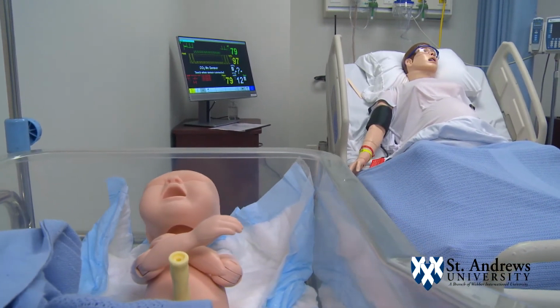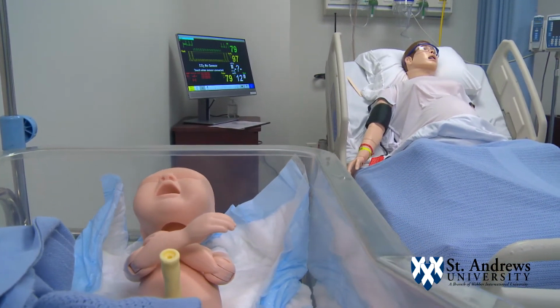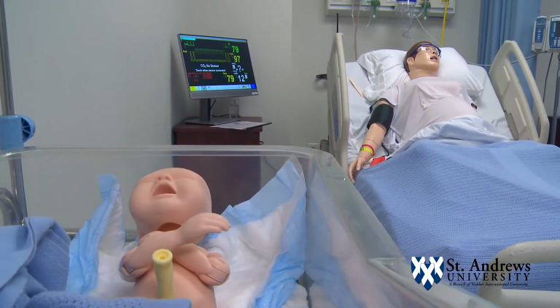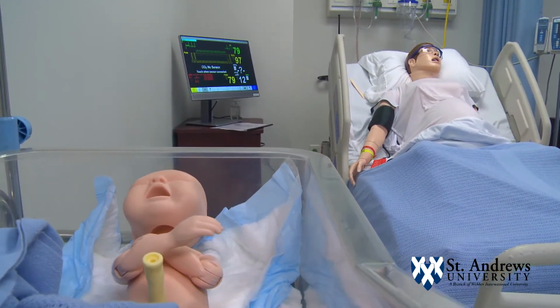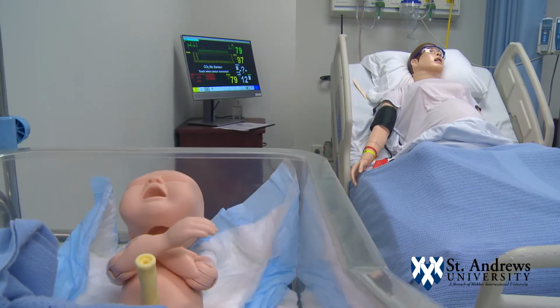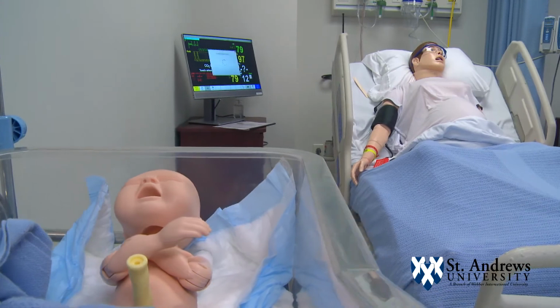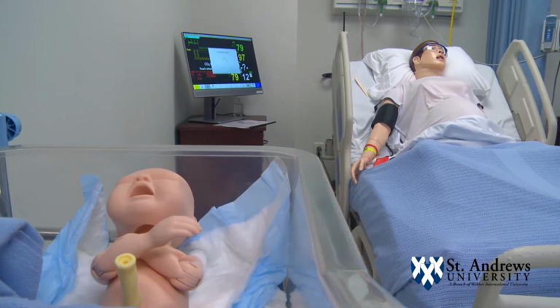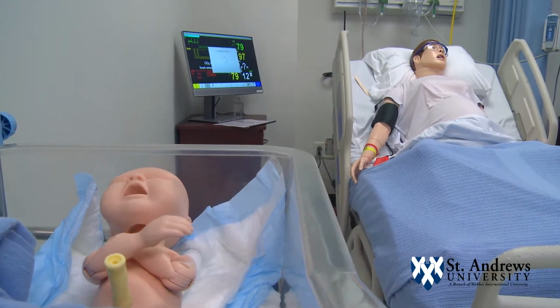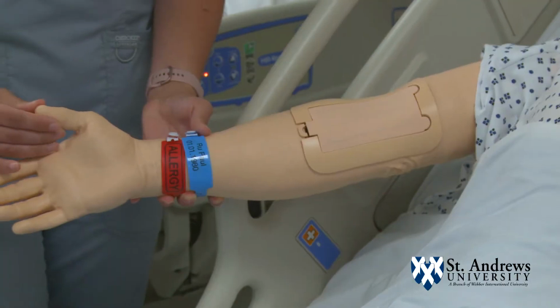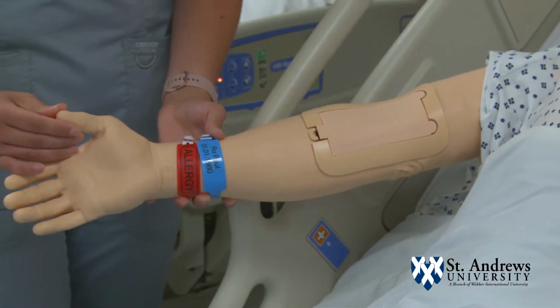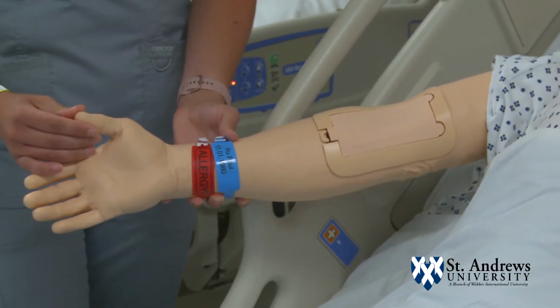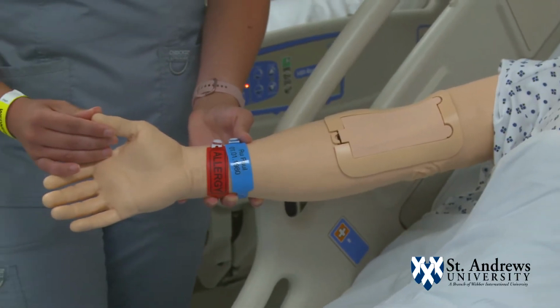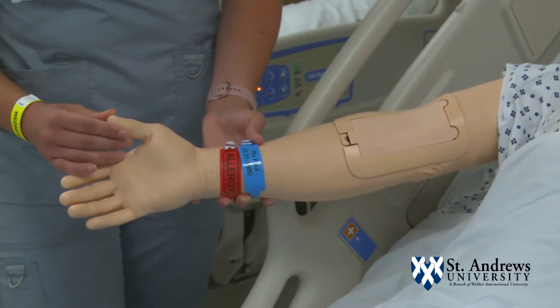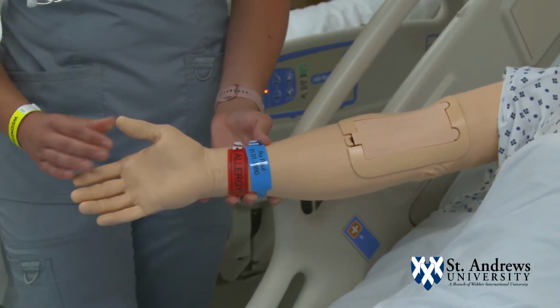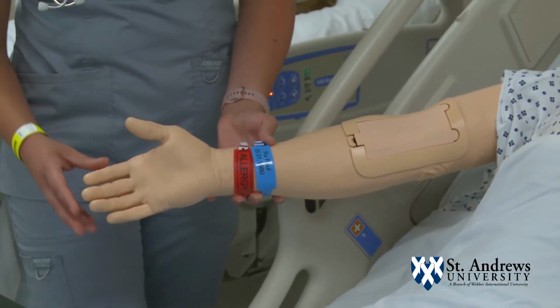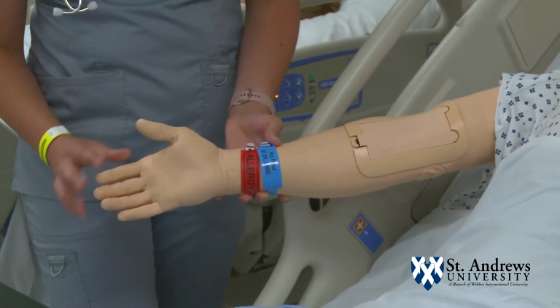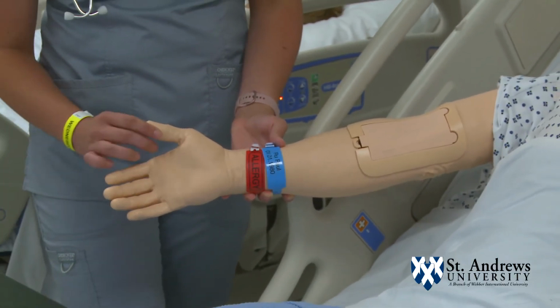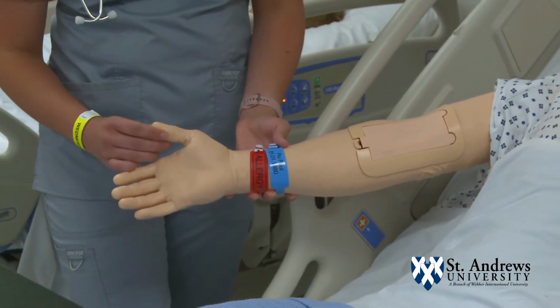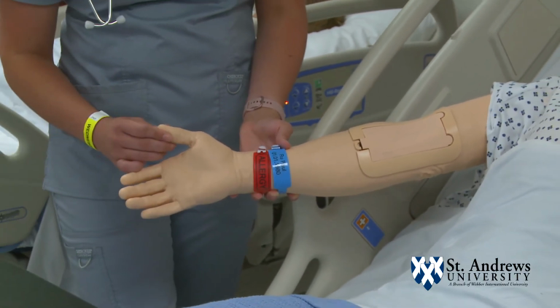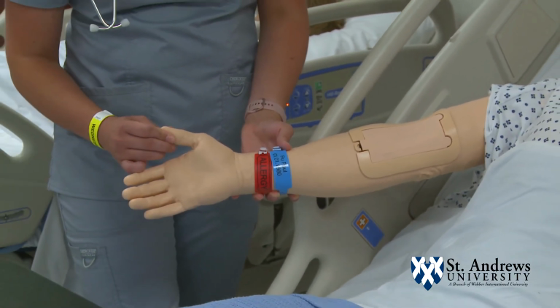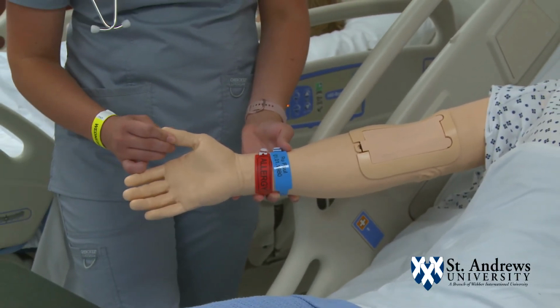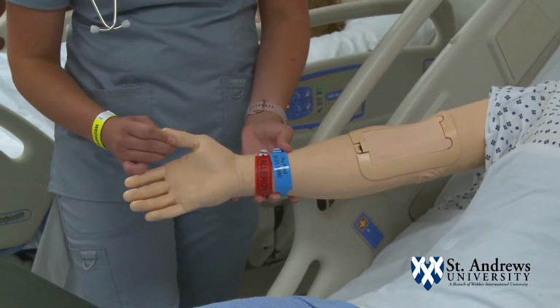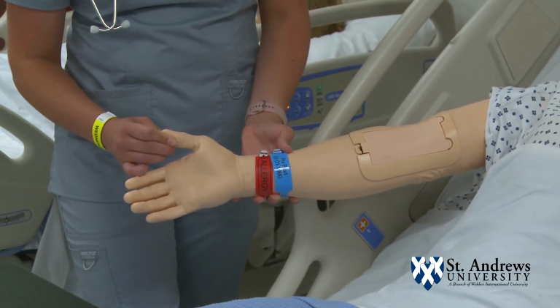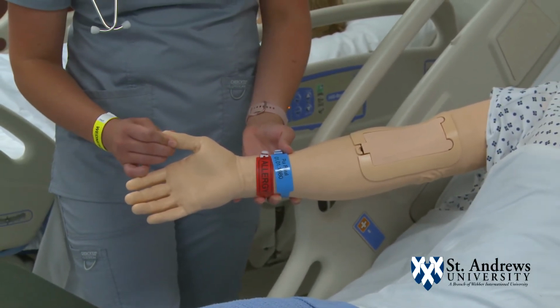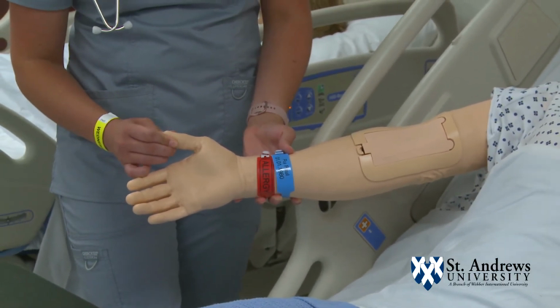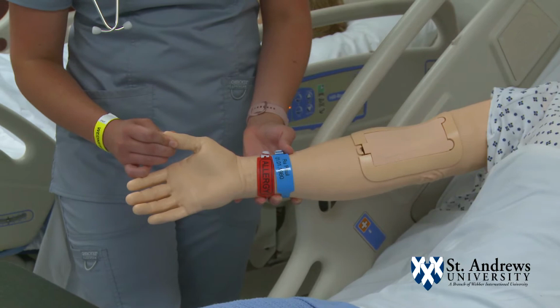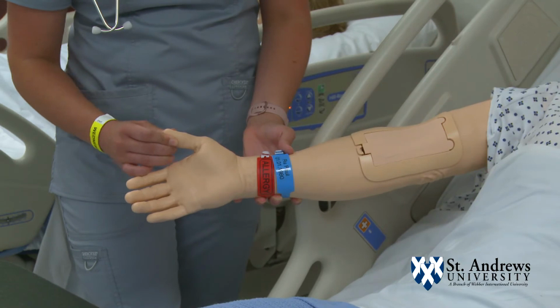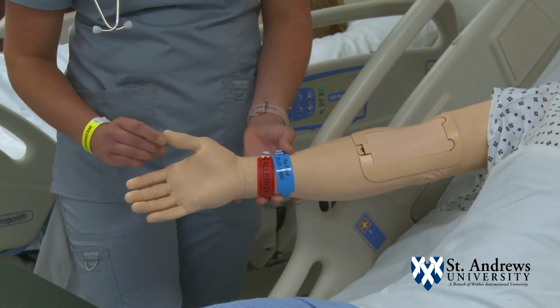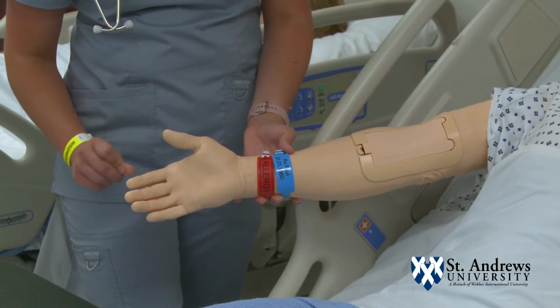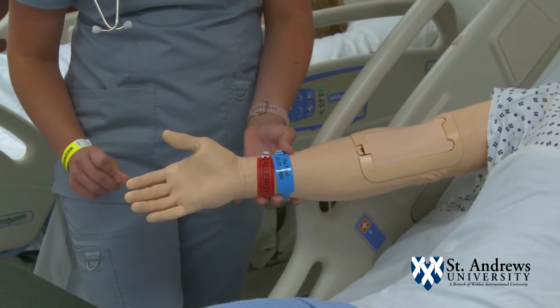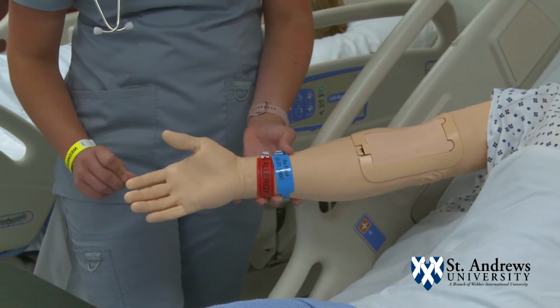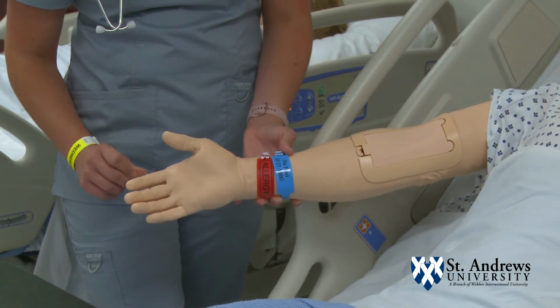We simulate all kinds of wonderful things to help that student be more comfortable when they go into the clinical environment.